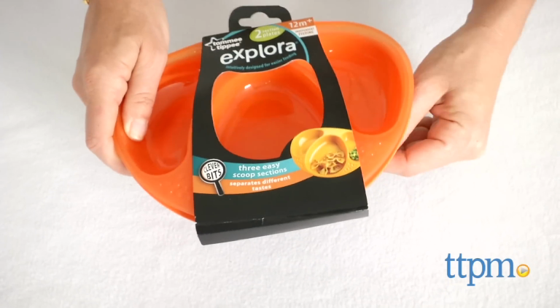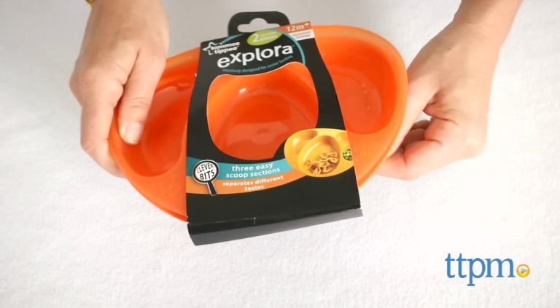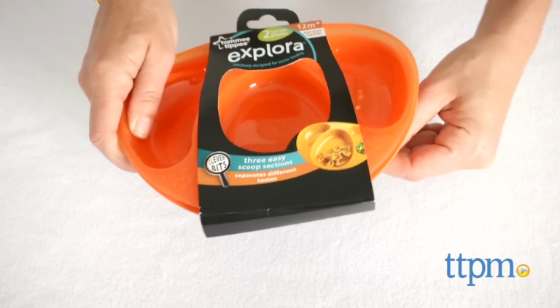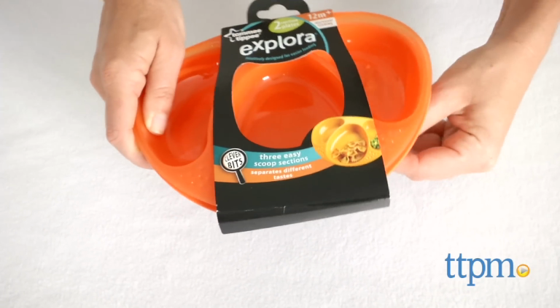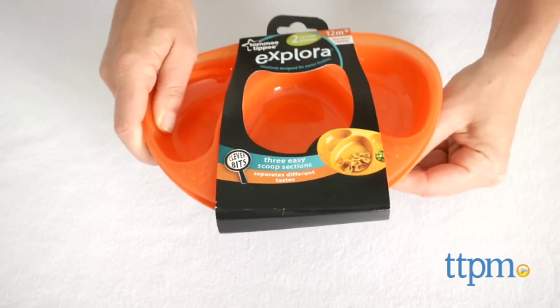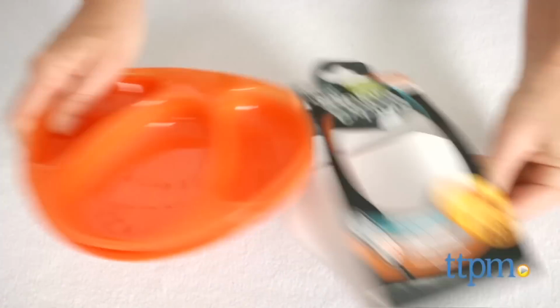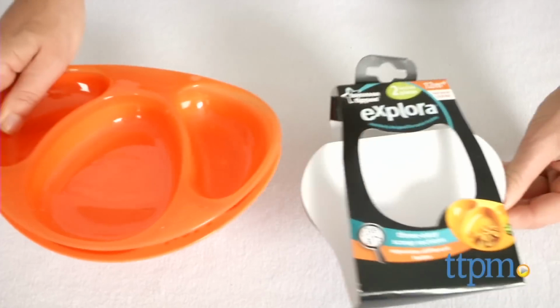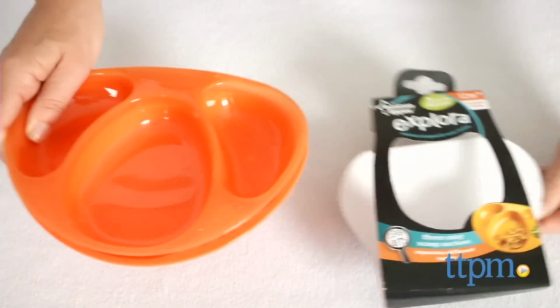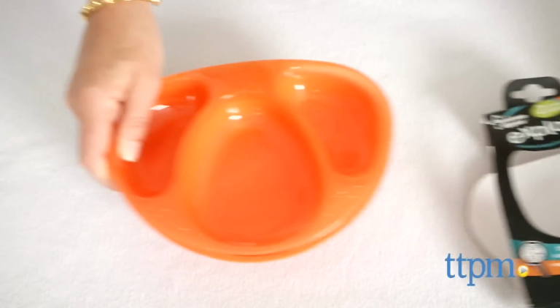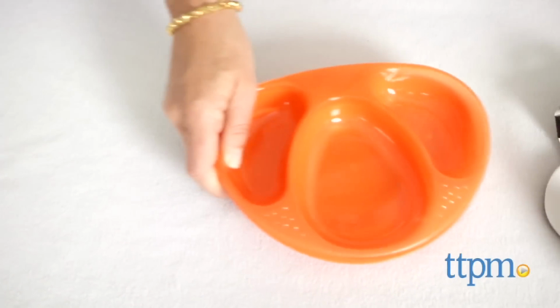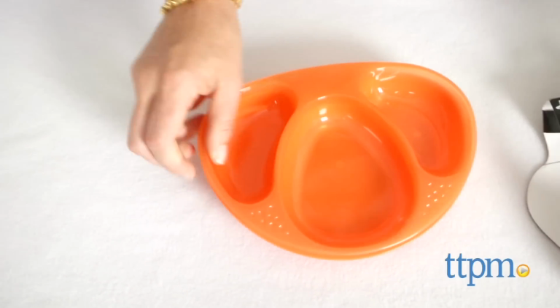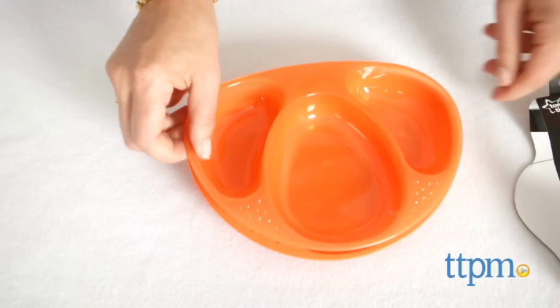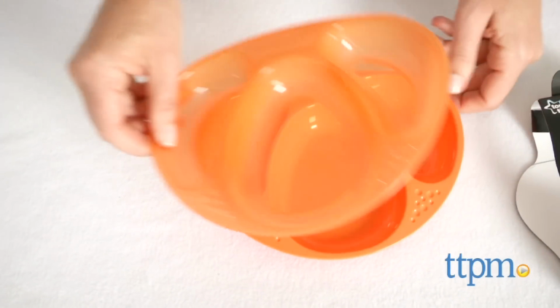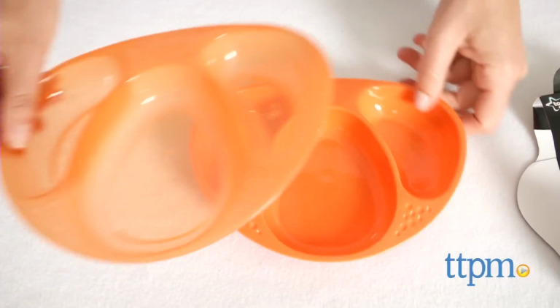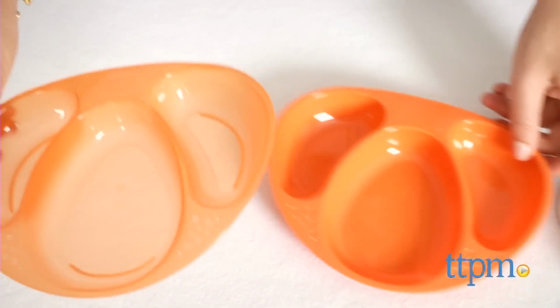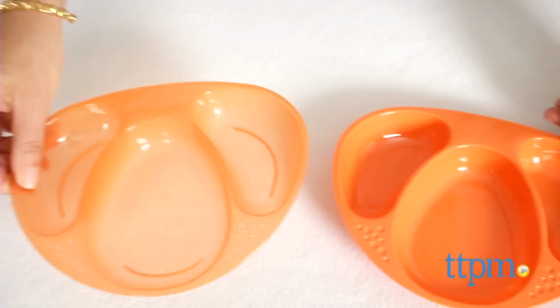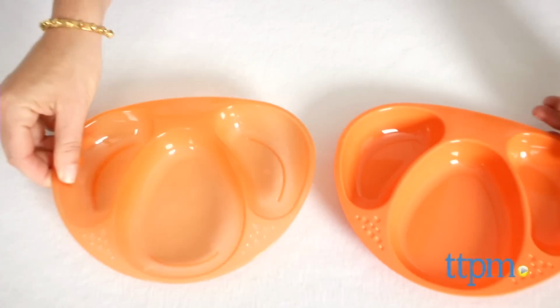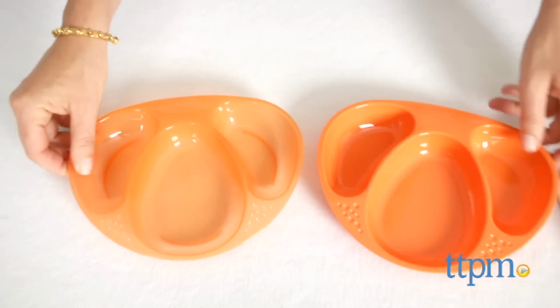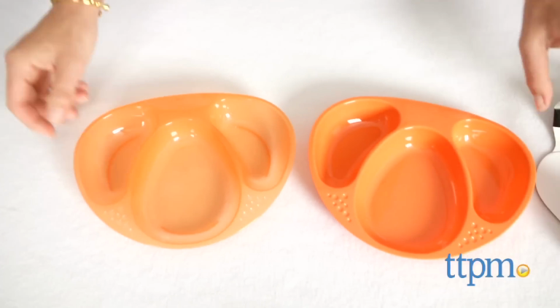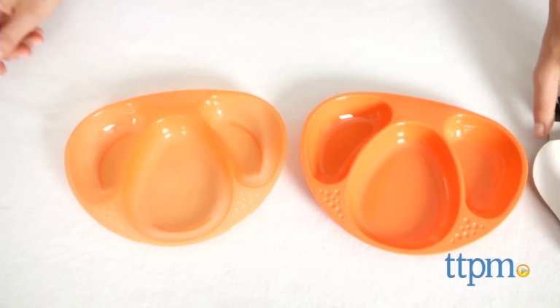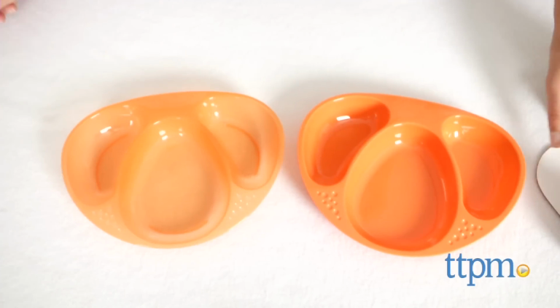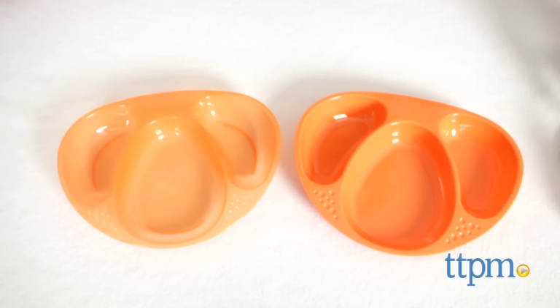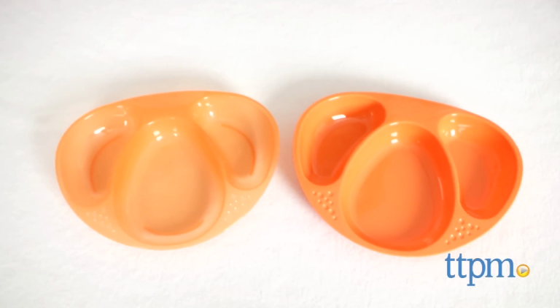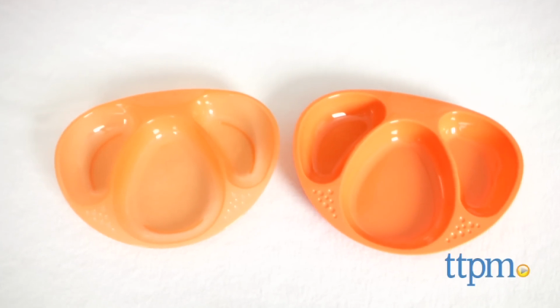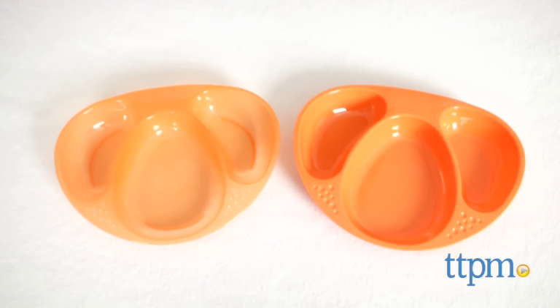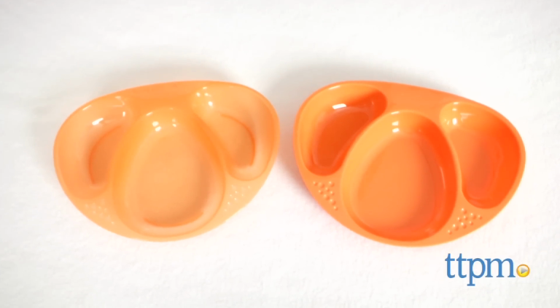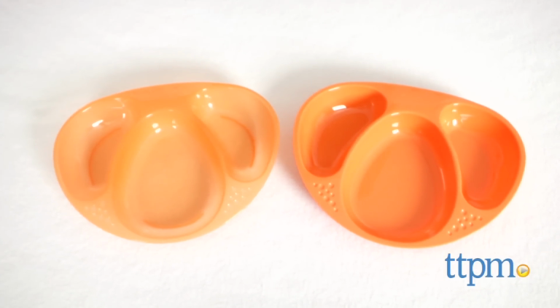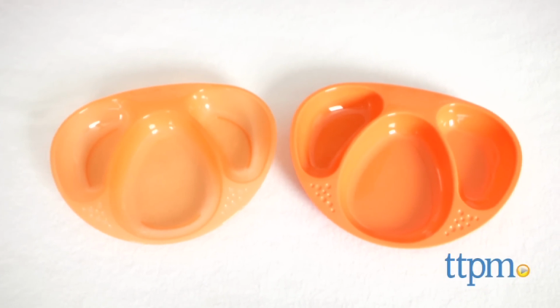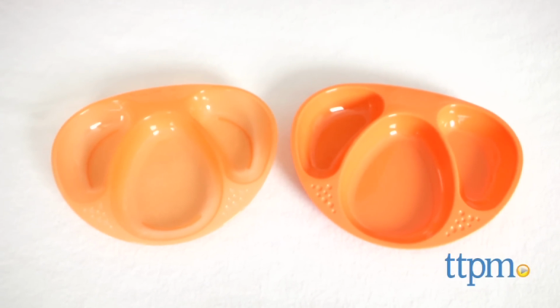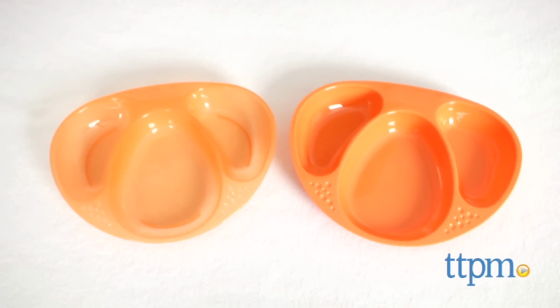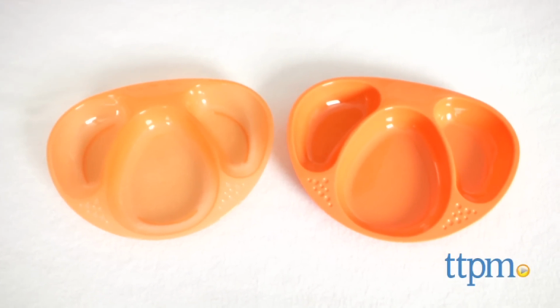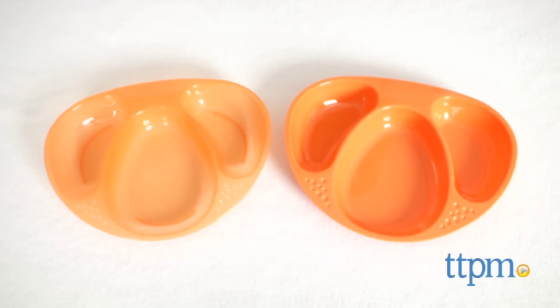The plates come packaged in a two-pack with four bright colors to choose from: pink, blue, green, and the orange we have here.